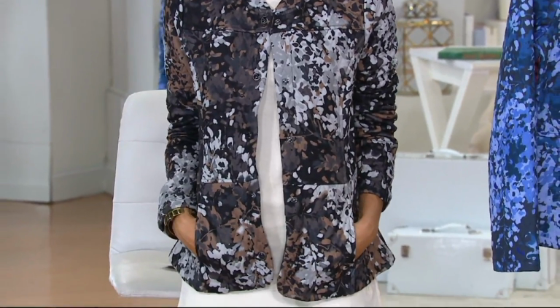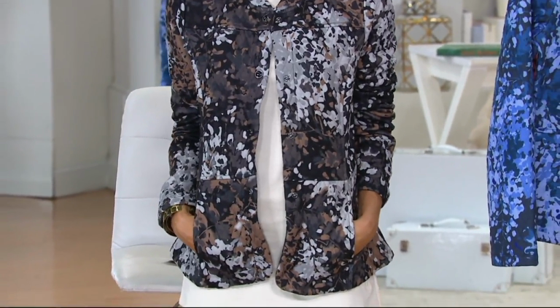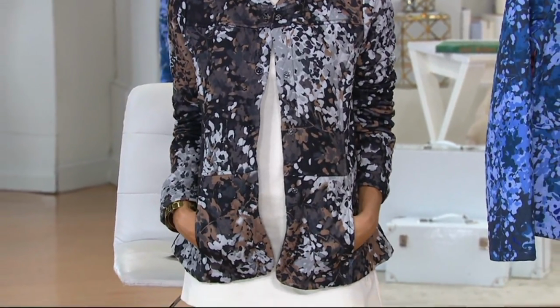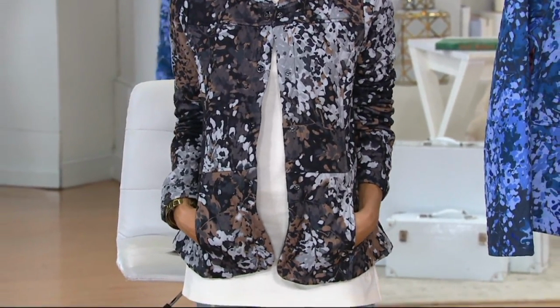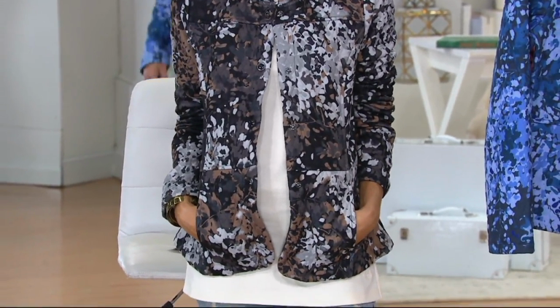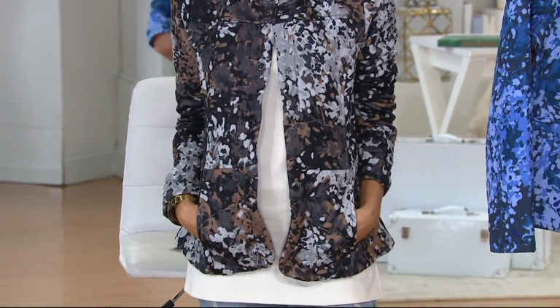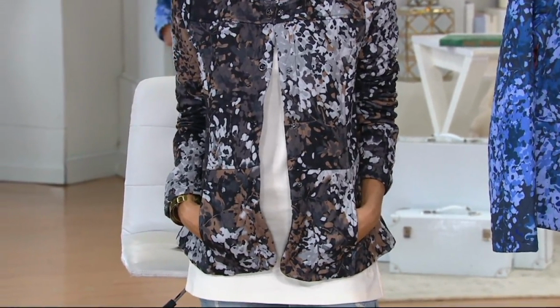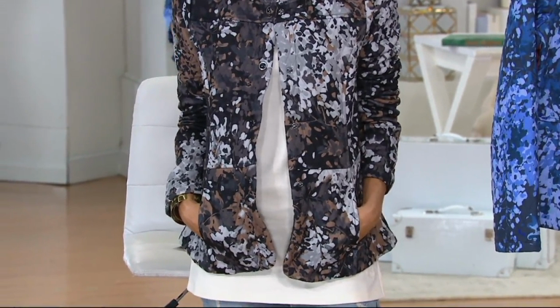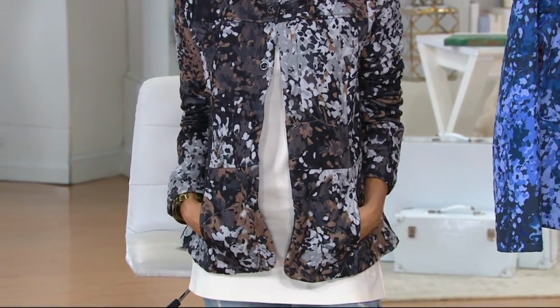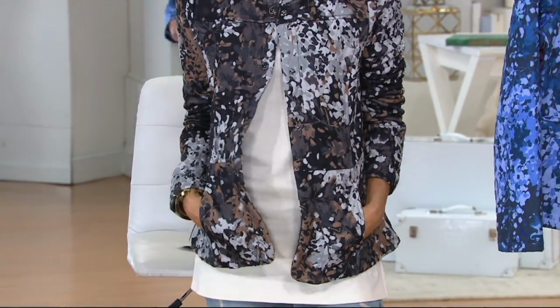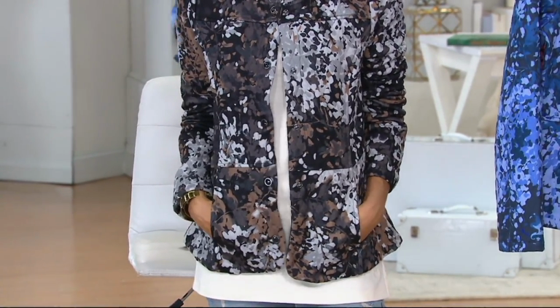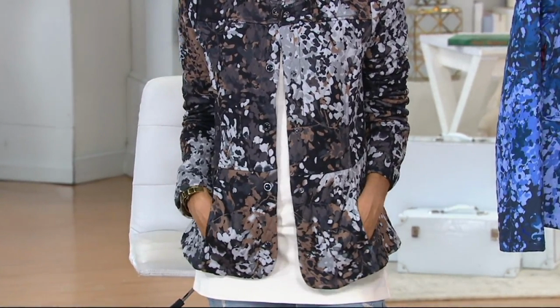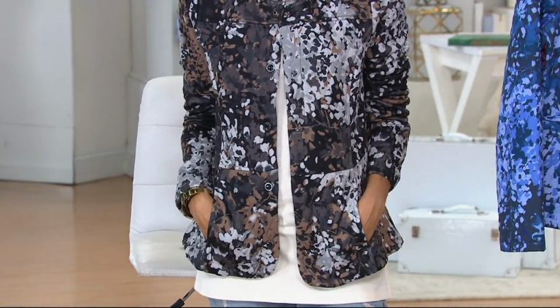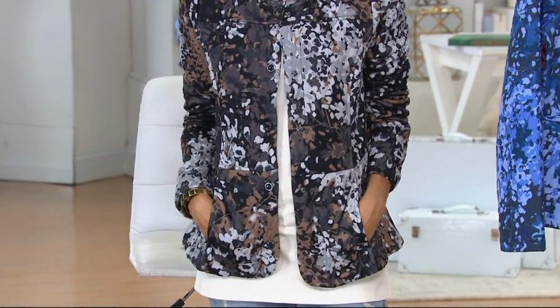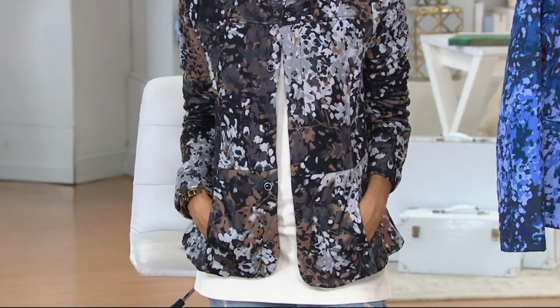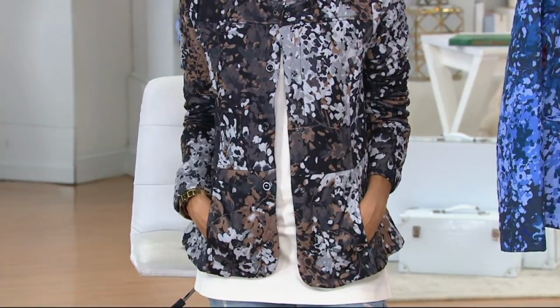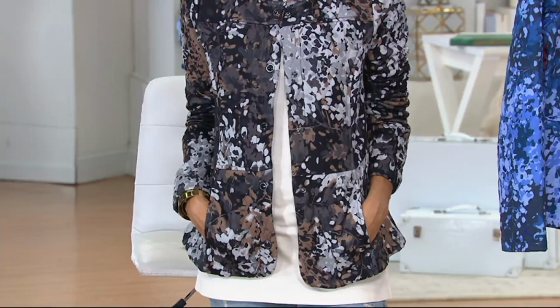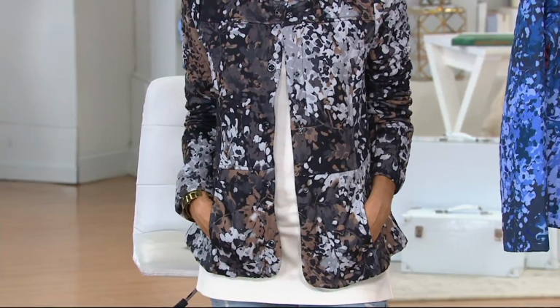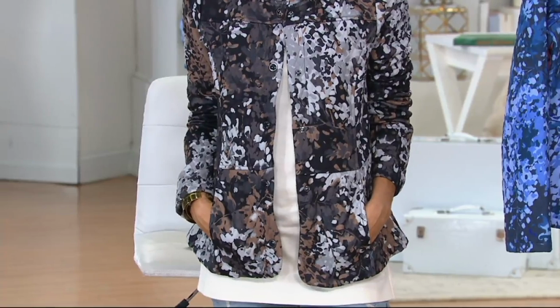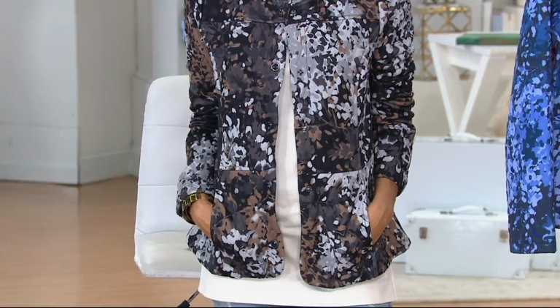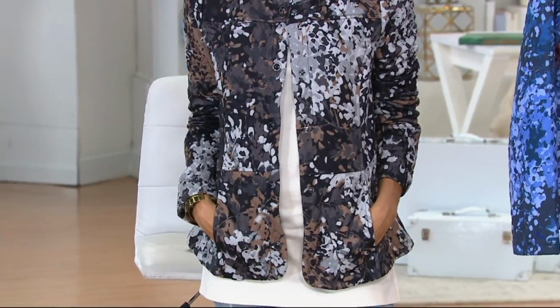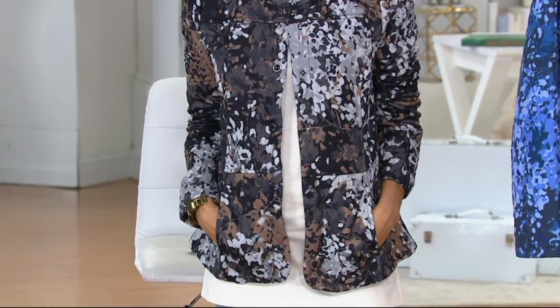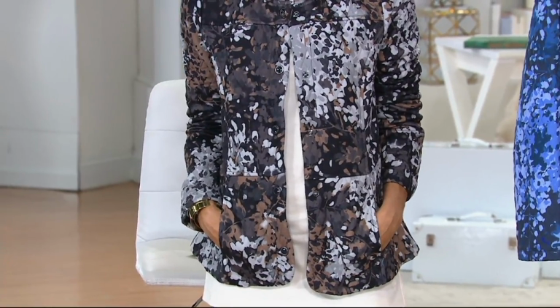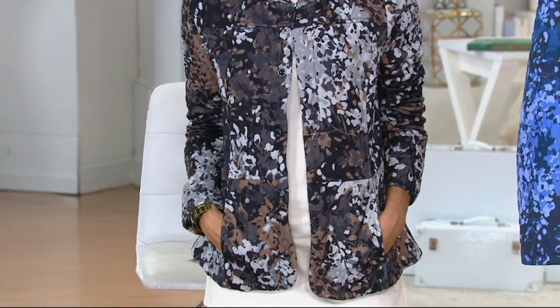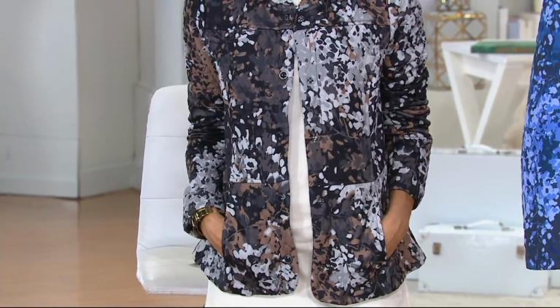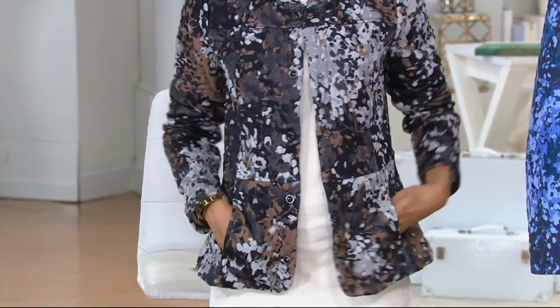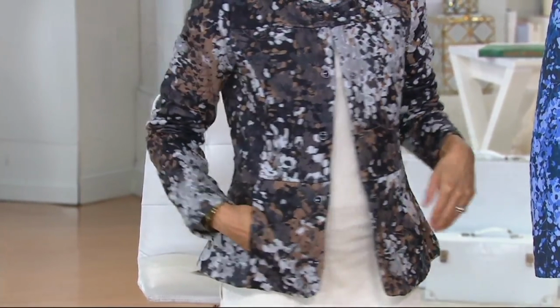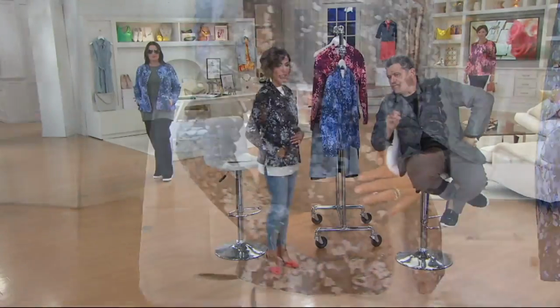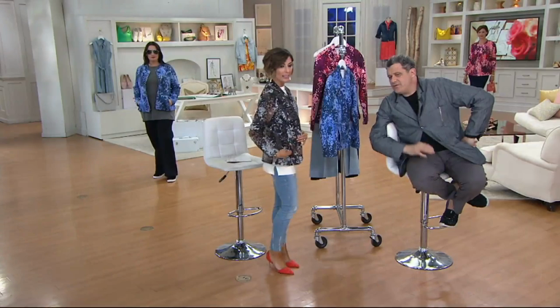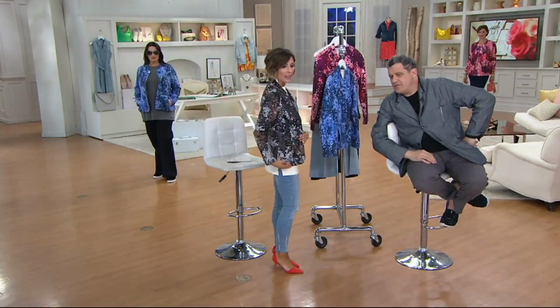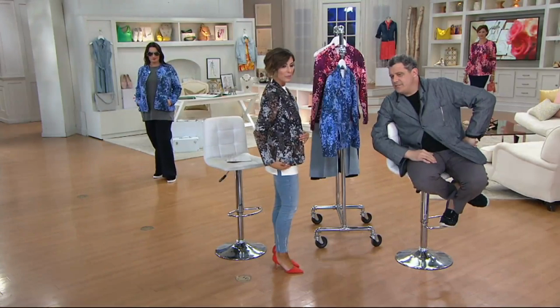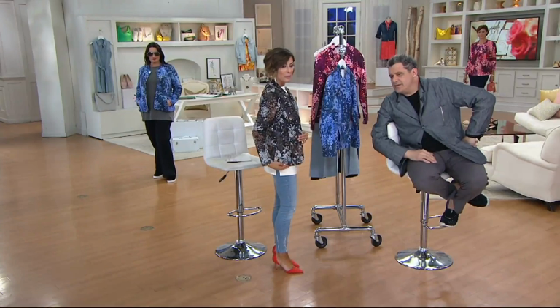Across the board, every woman is going to benefit from the shape of this jacket. It's a great length. It's a great, great, great piece.